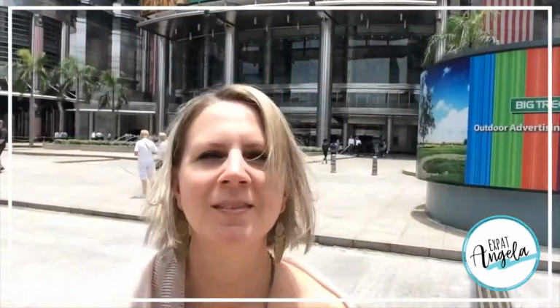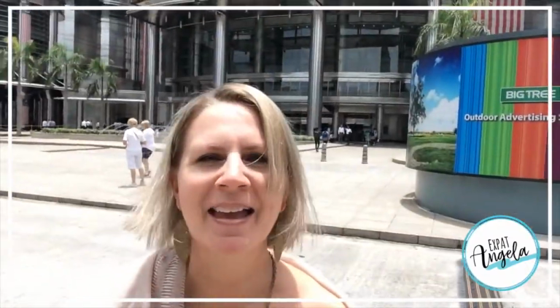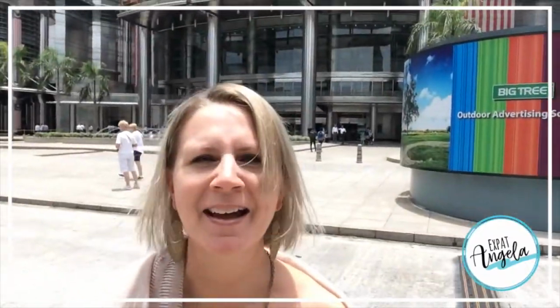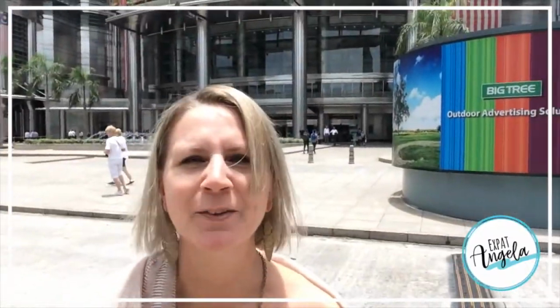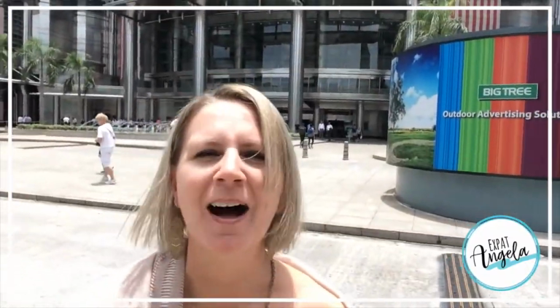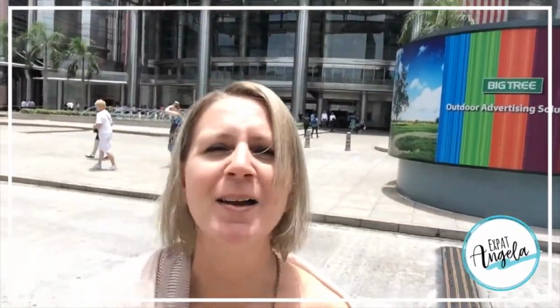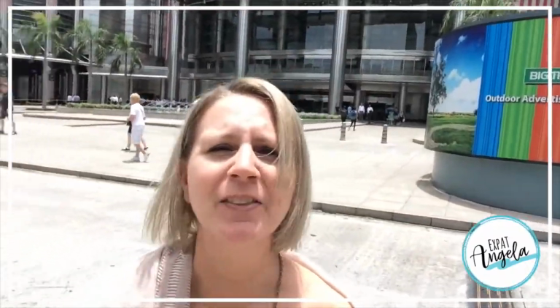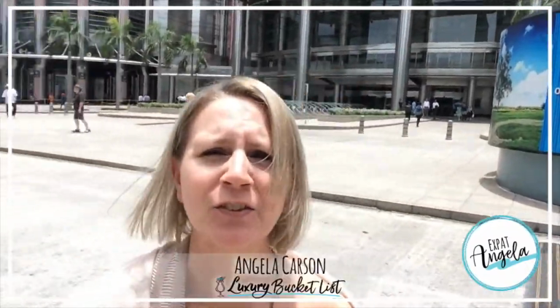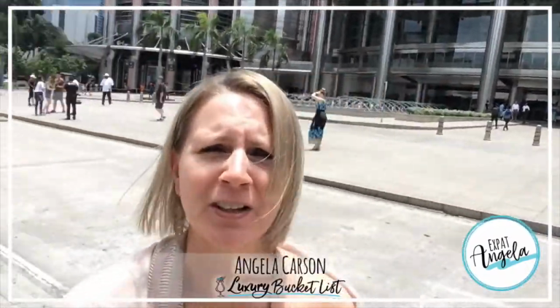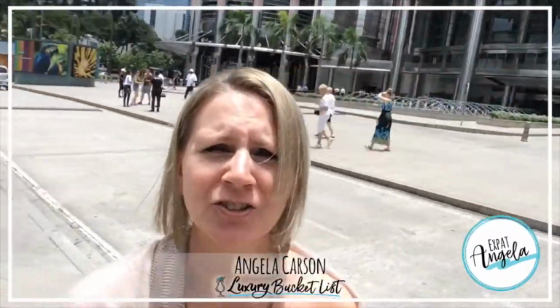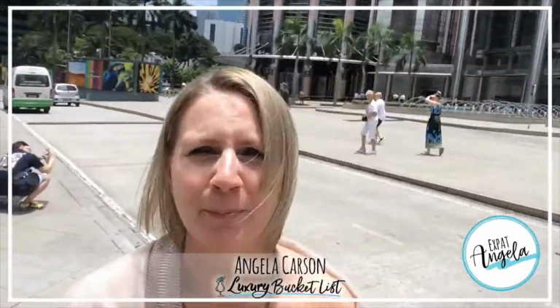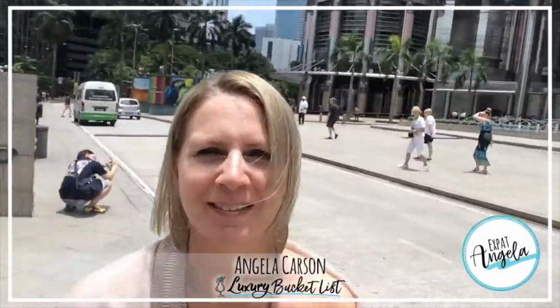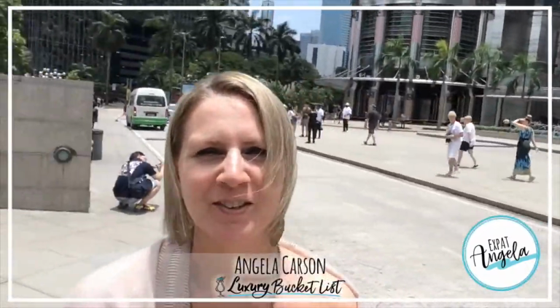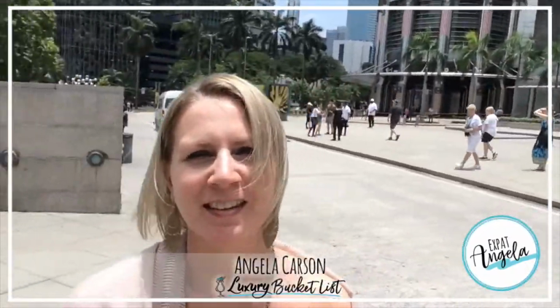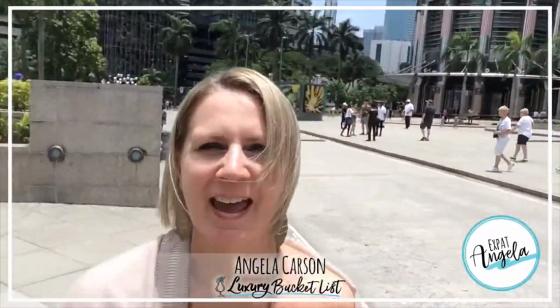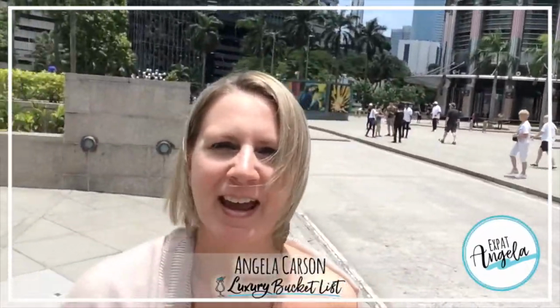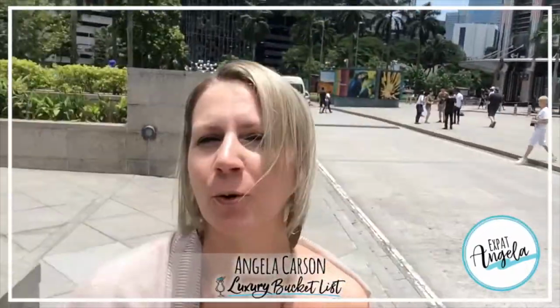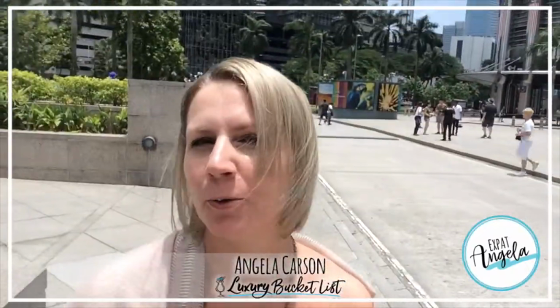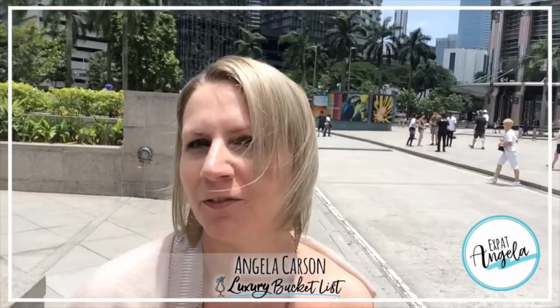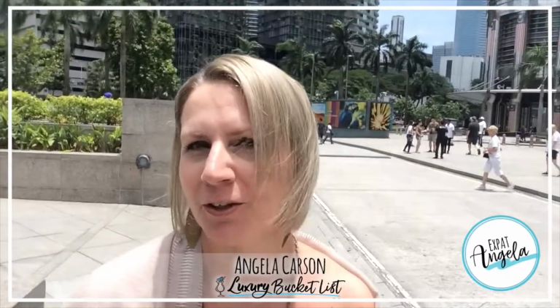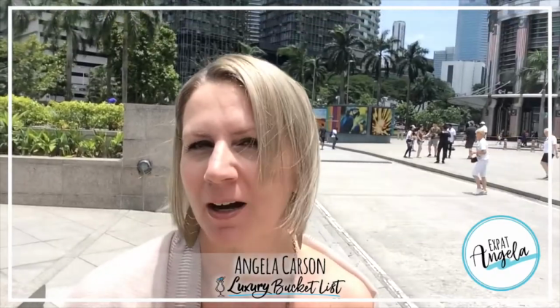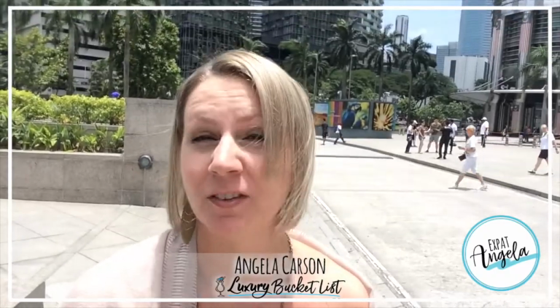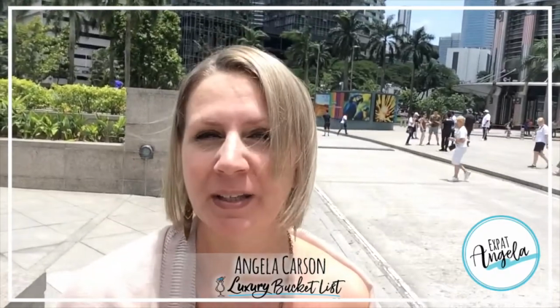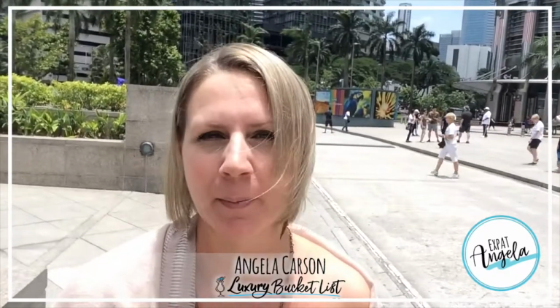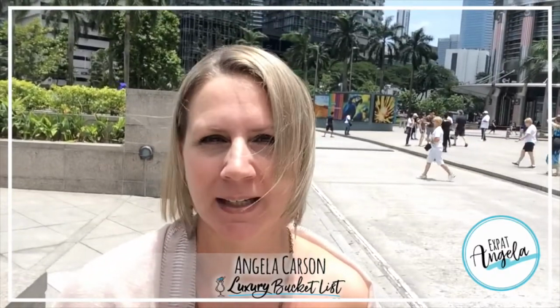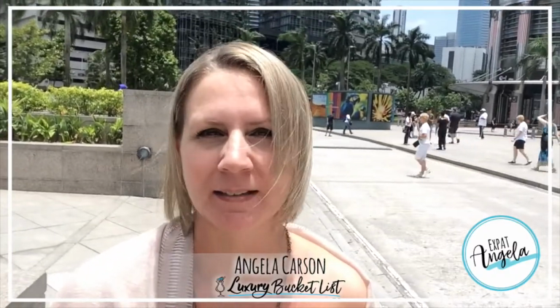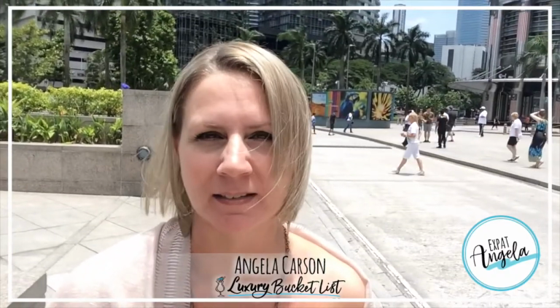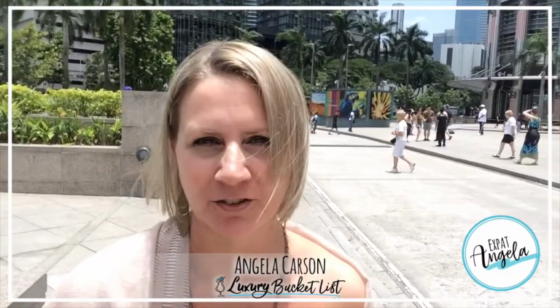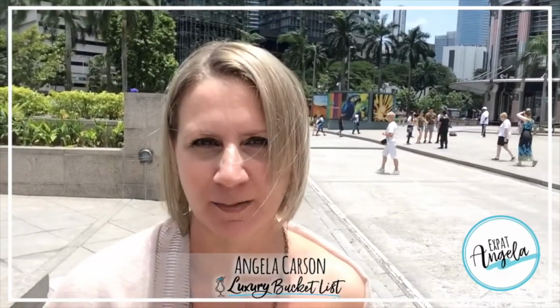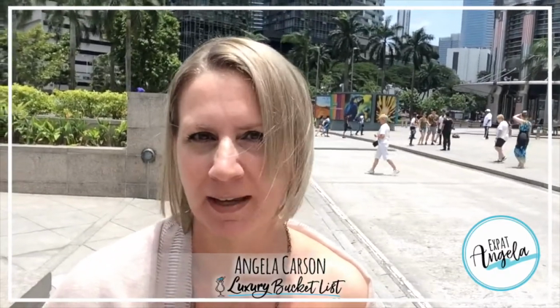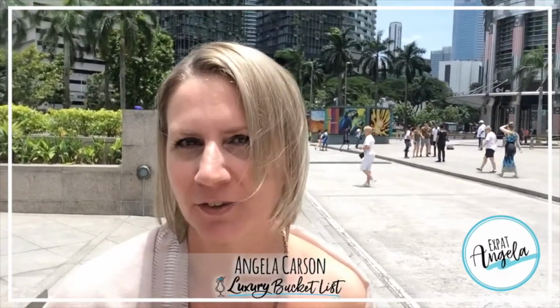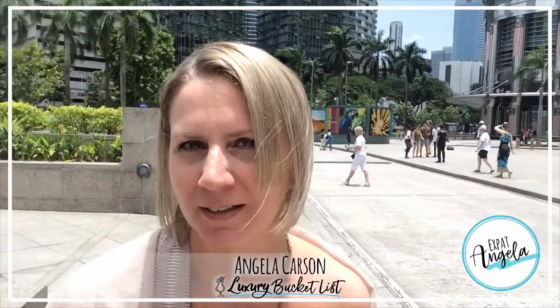Hey guys! I am at the Surya Shopping Center today for a review of some yummy, delicious pastries.